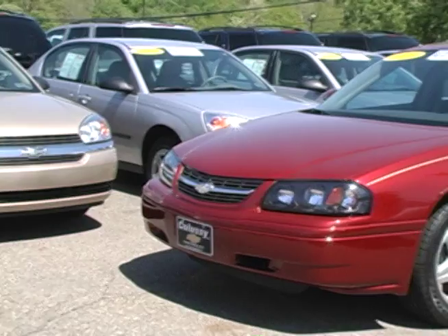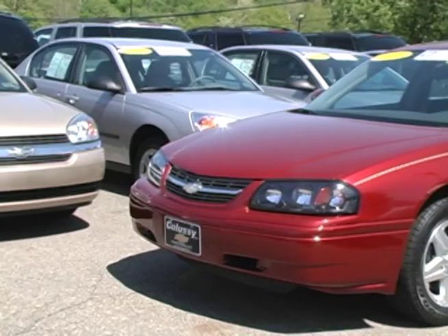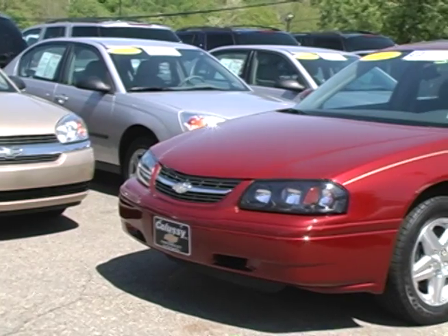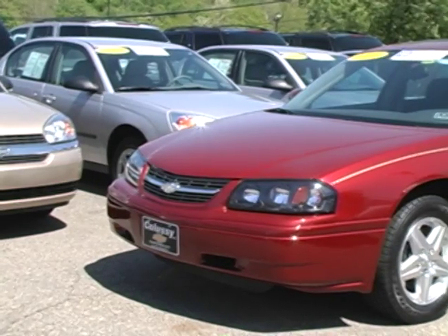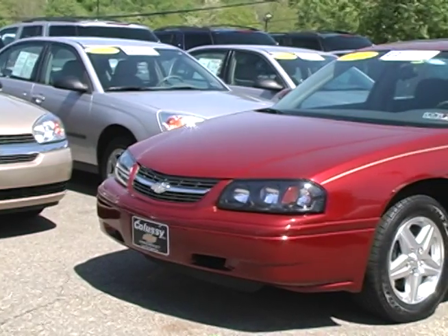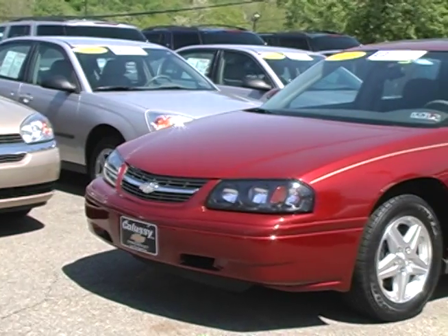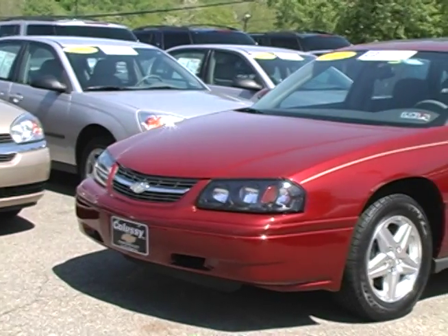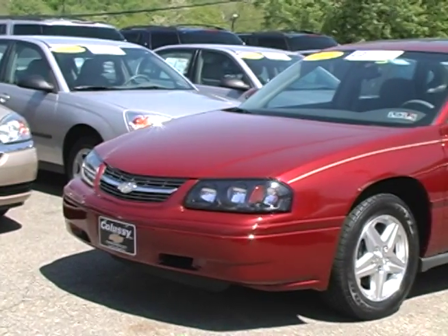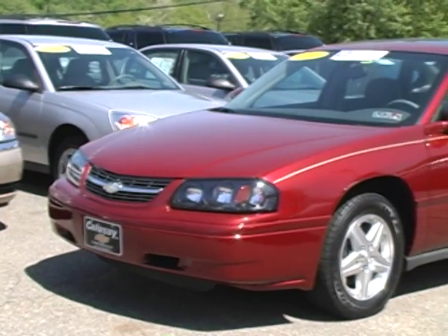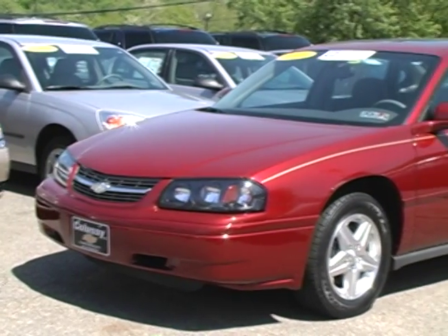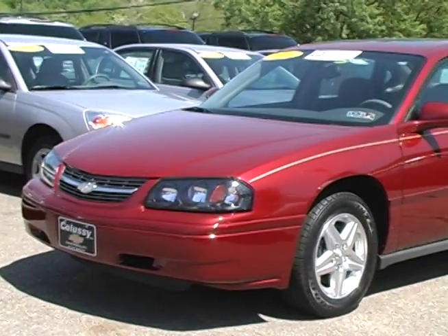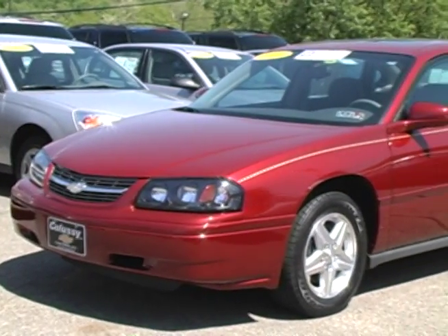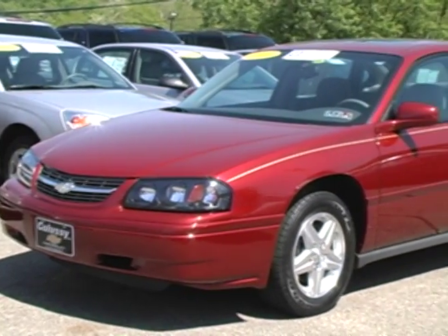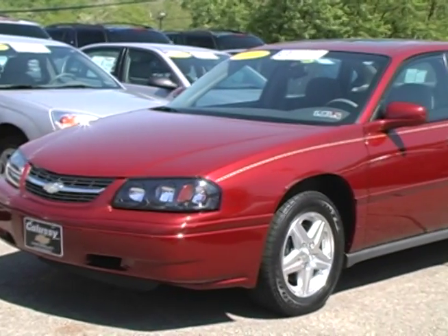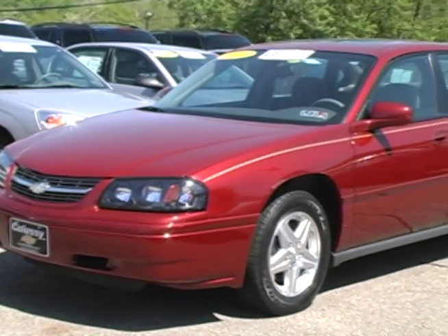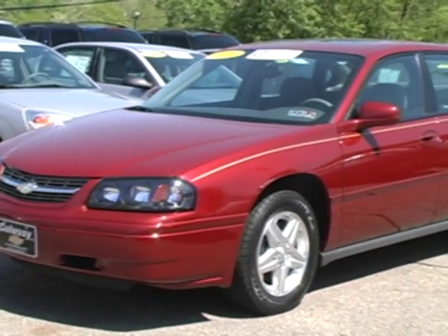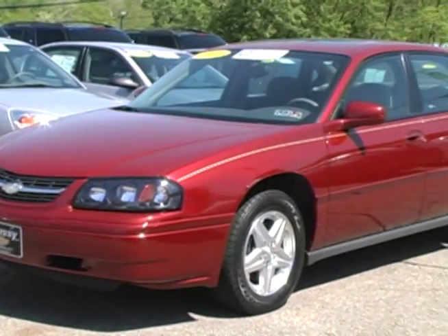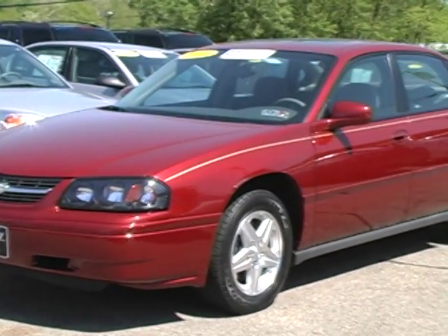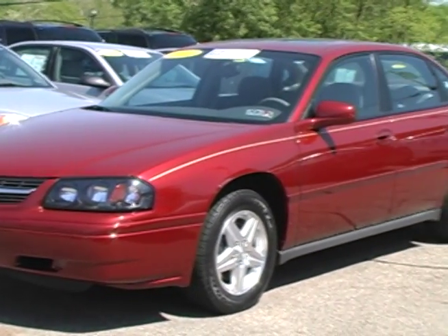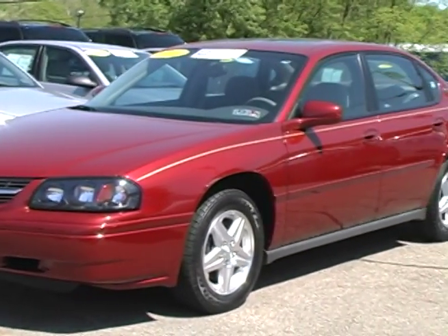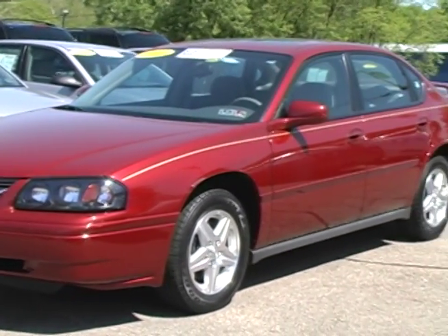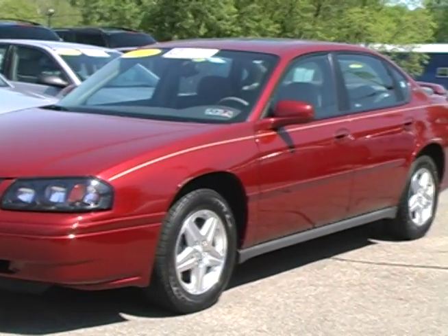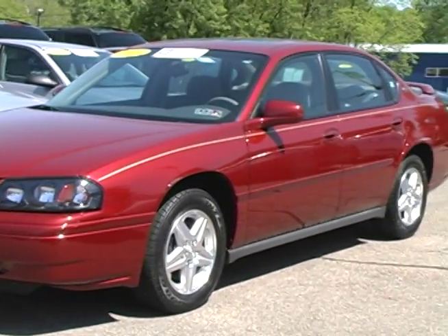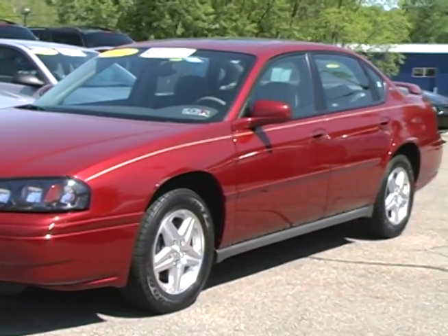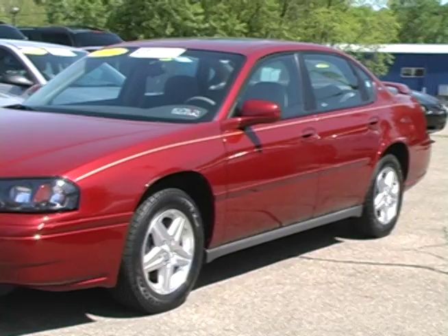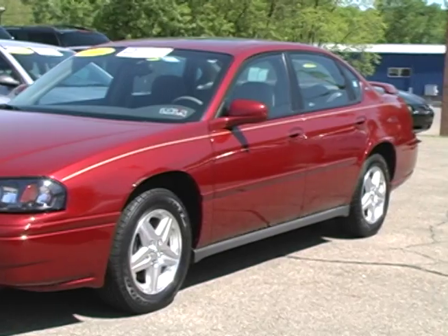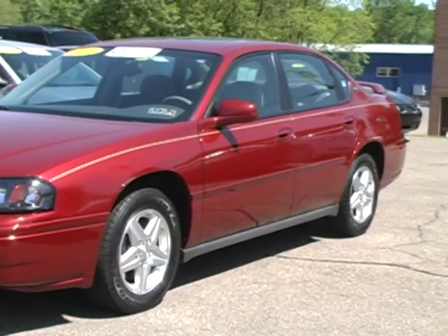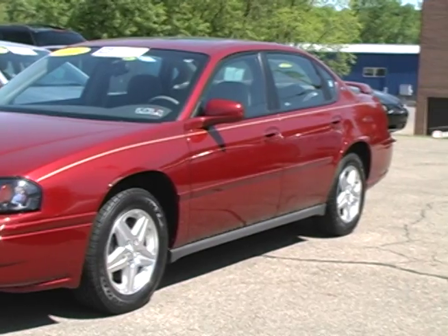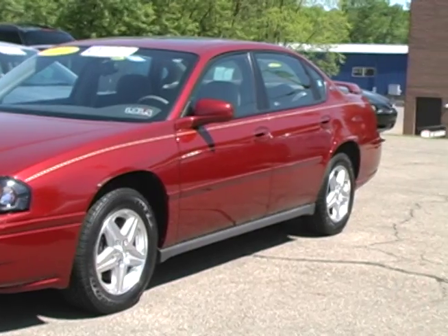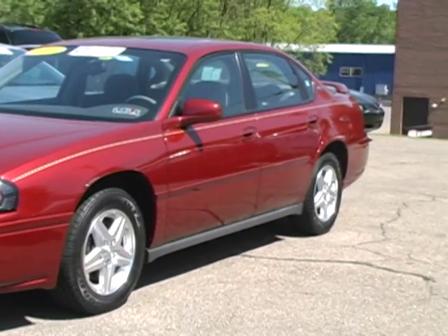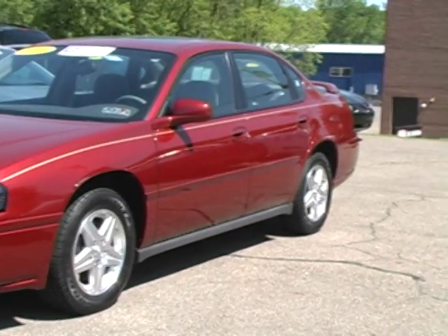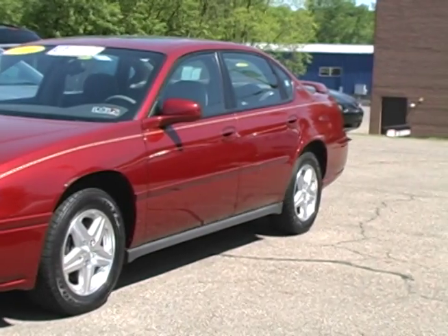This sport red Impala is nicely equipped with CD player and remote keyless entry. The aluminum wheels and rear spoiler really set this Impala off.